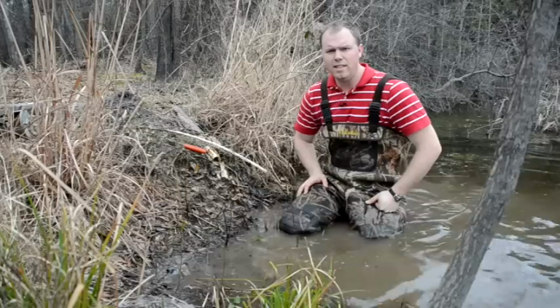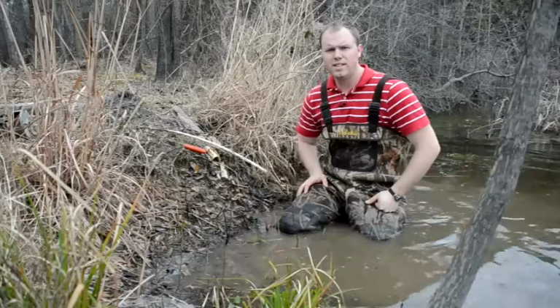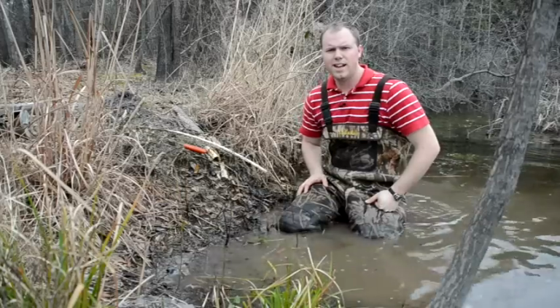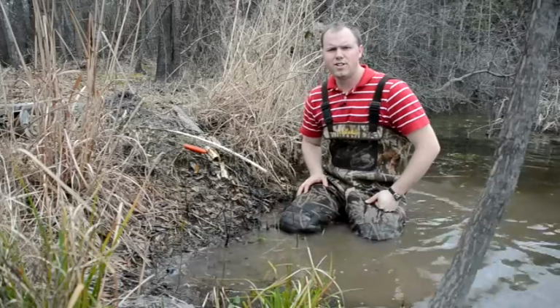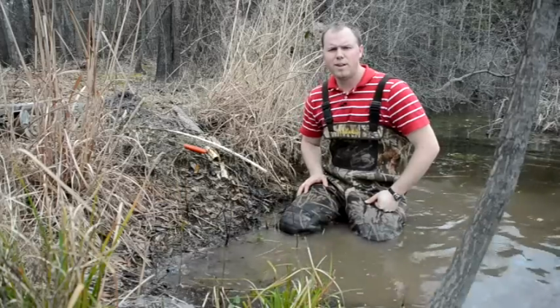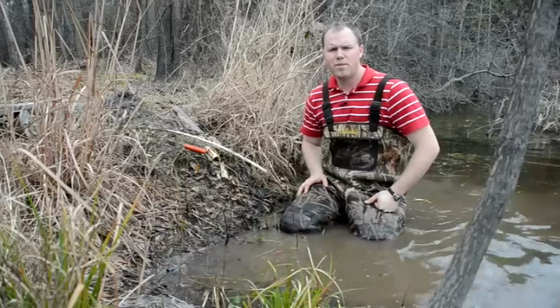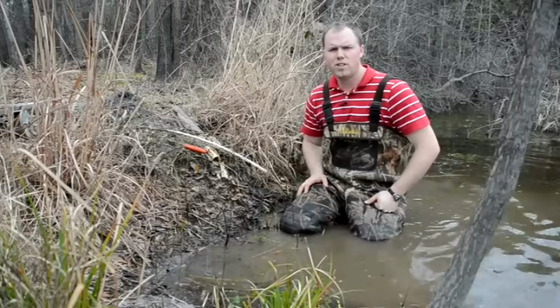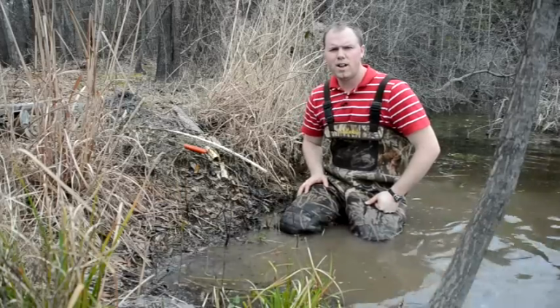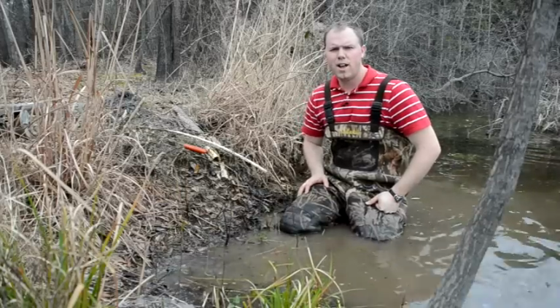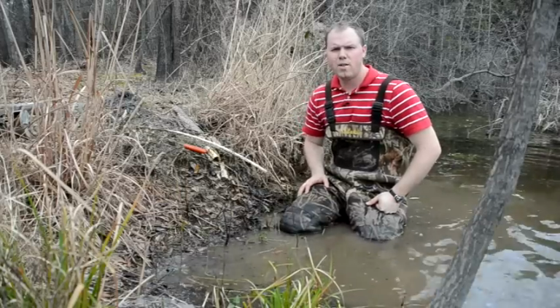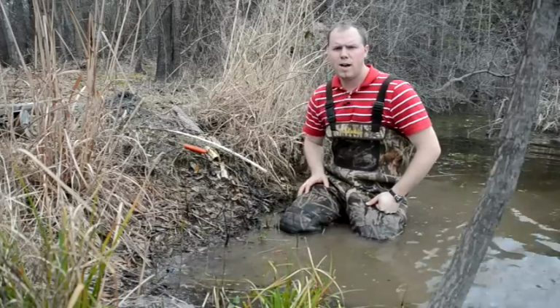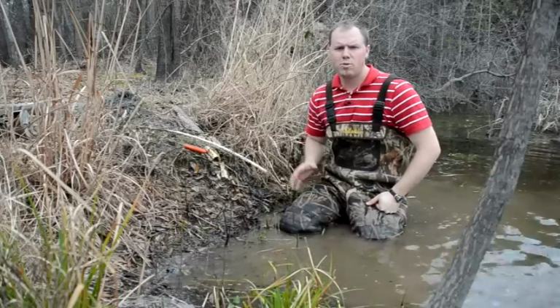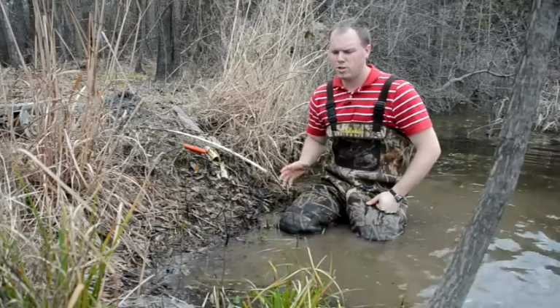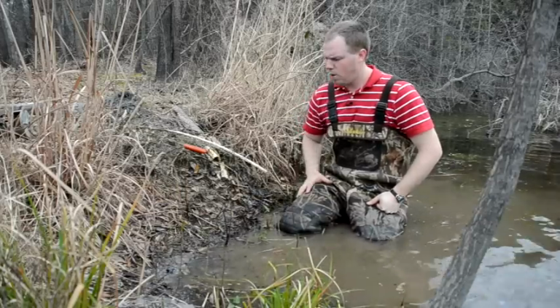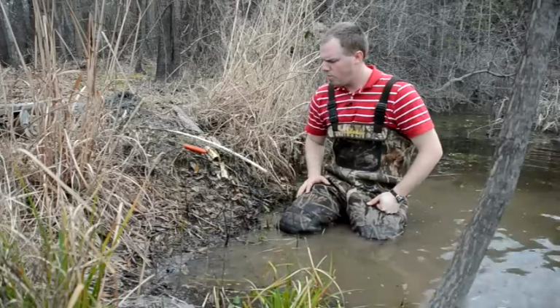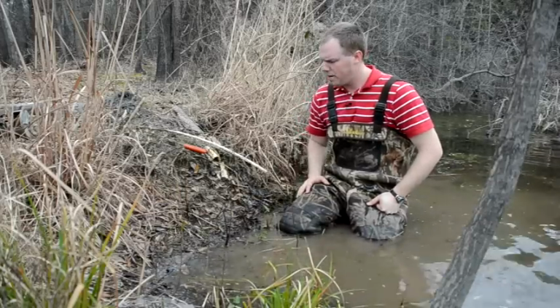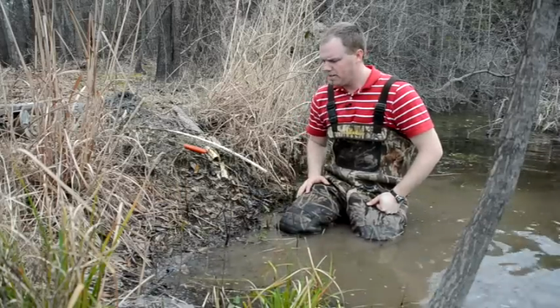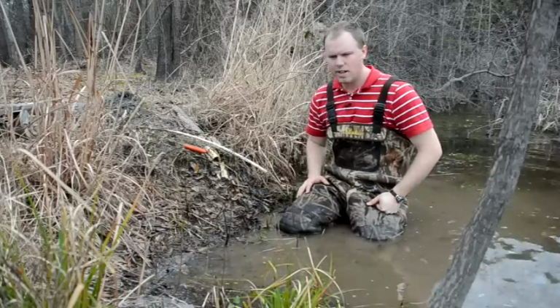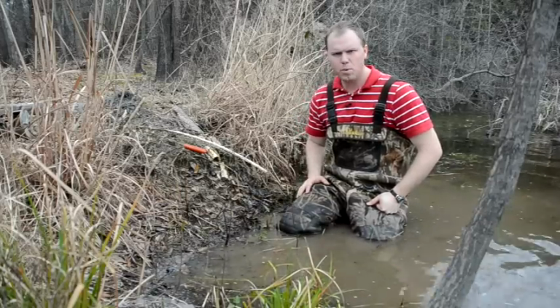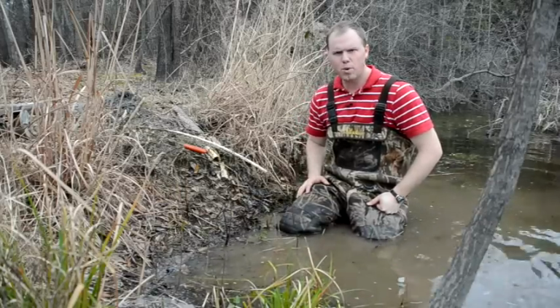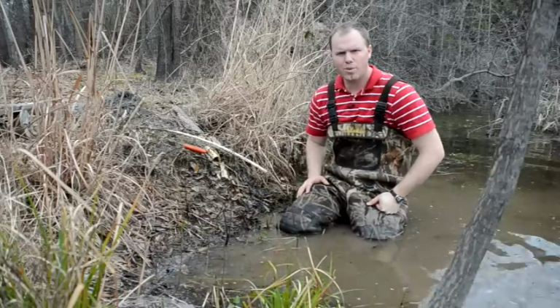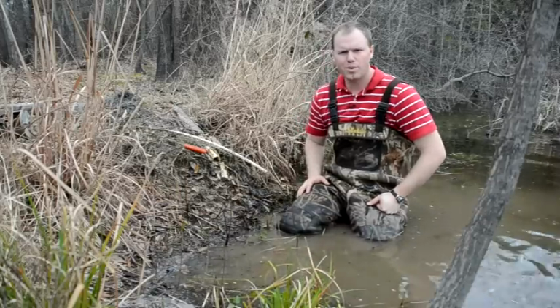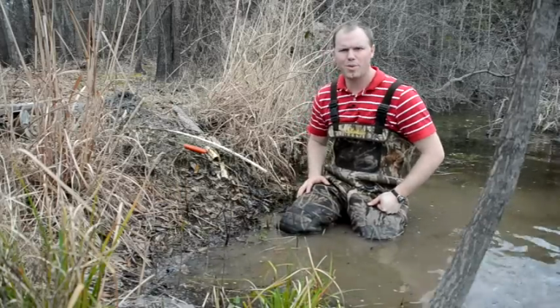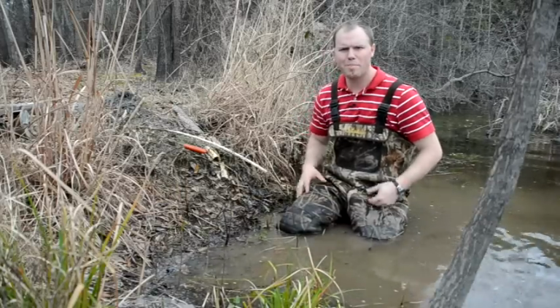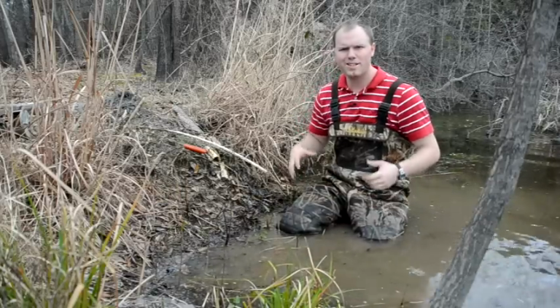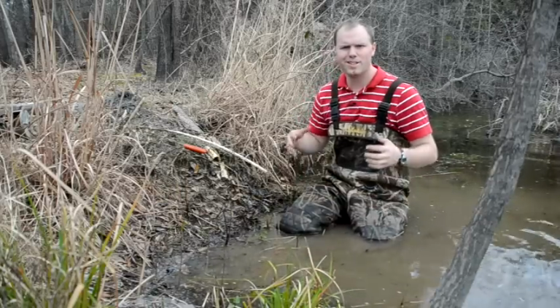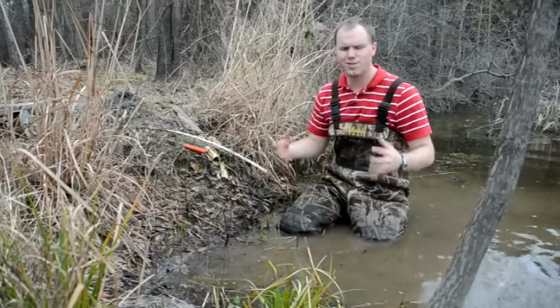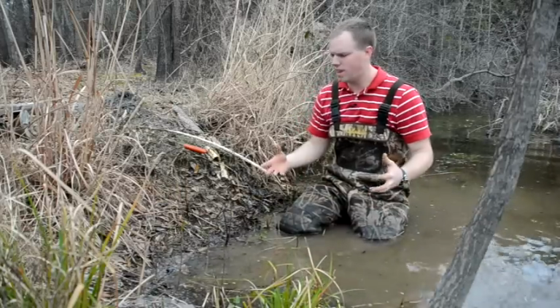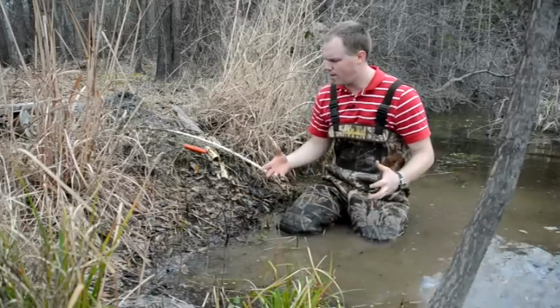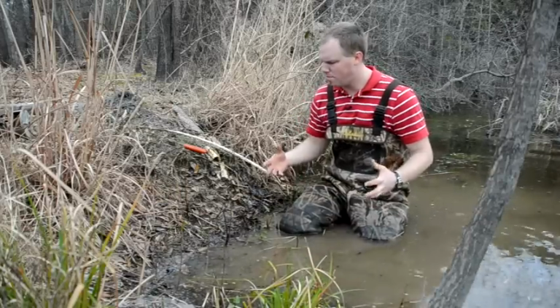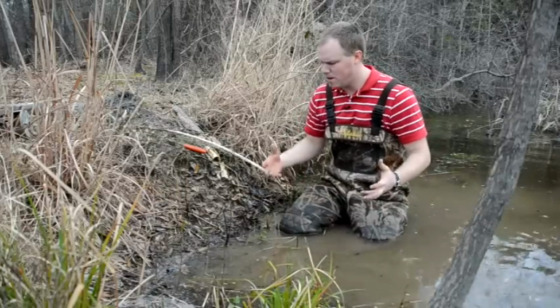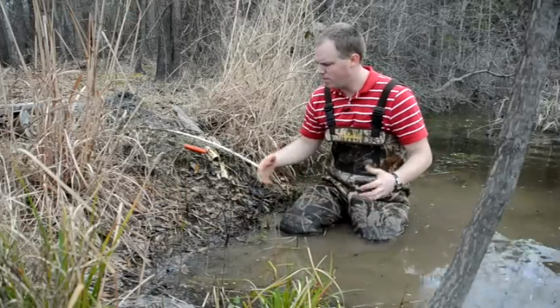This is howtotrapbeavers.com. I'm Chris Pope and in this segment we're going to run through the basics of snaring beavers.